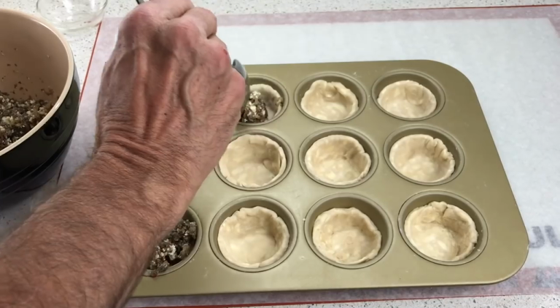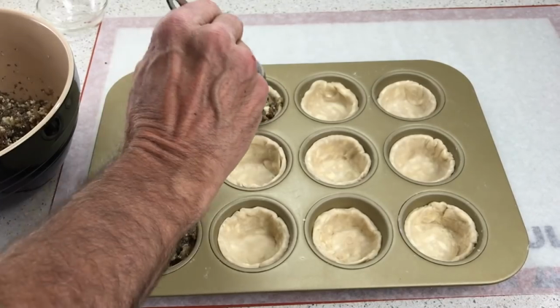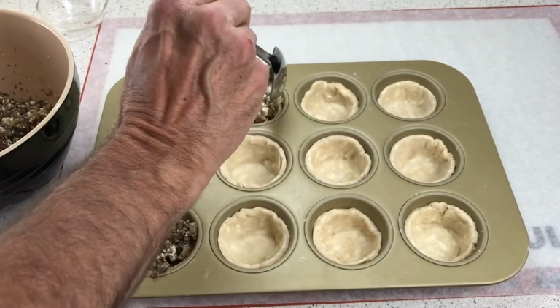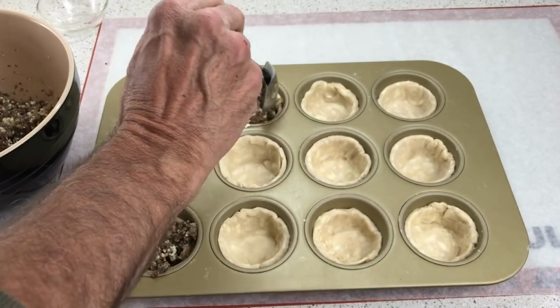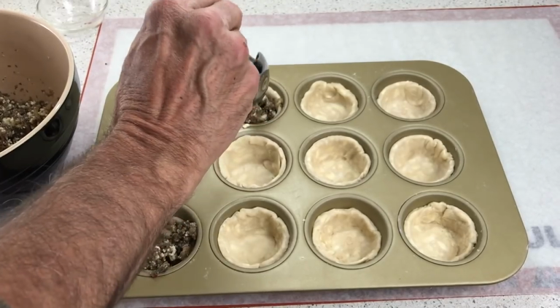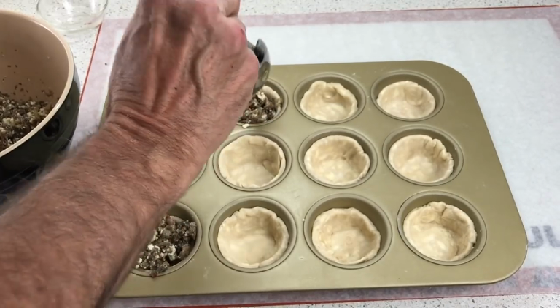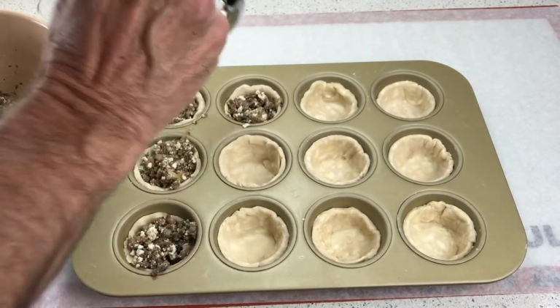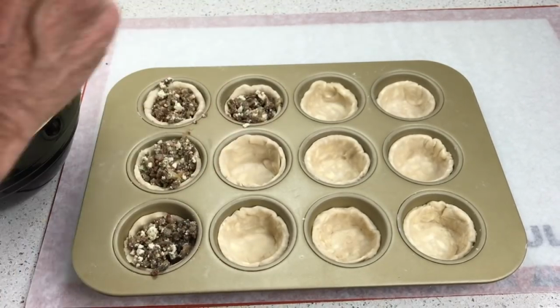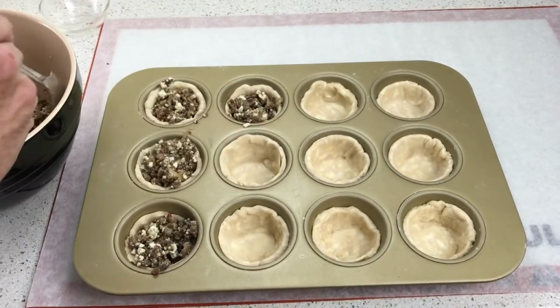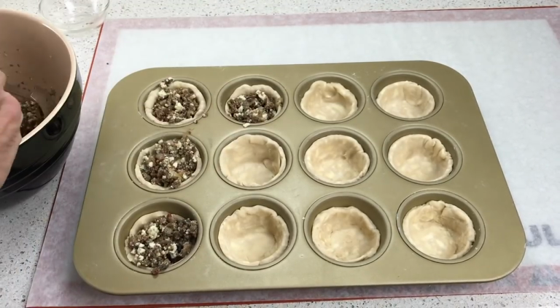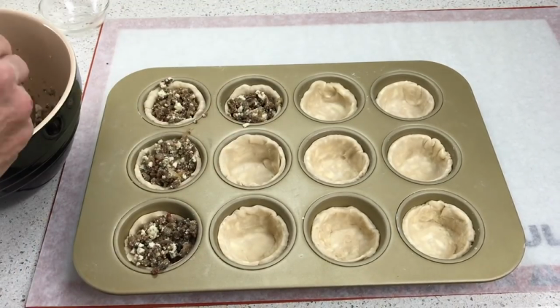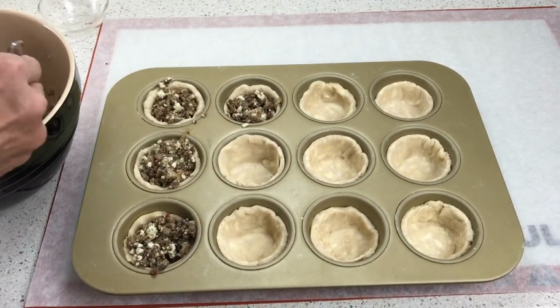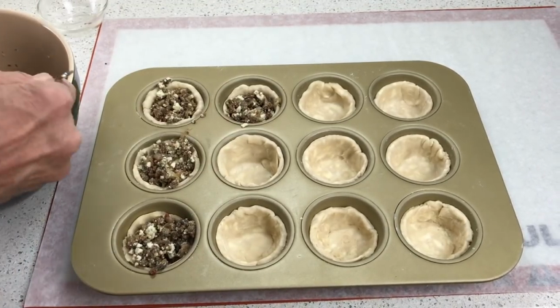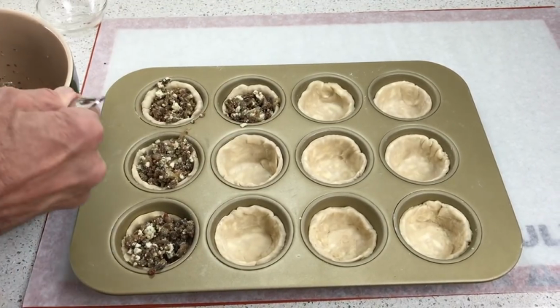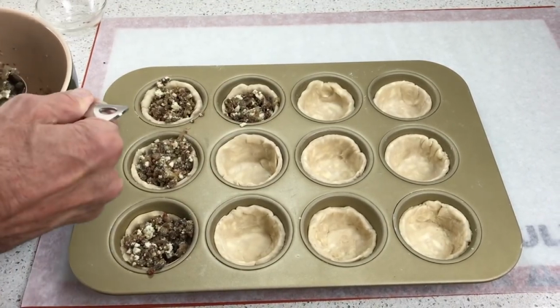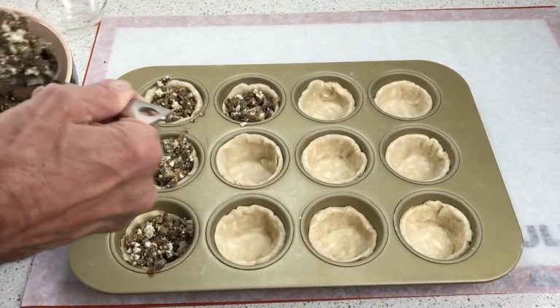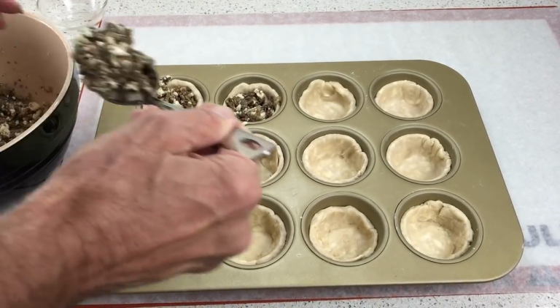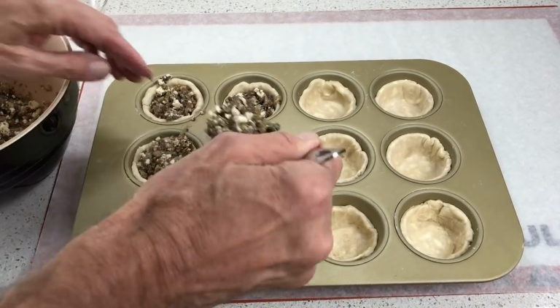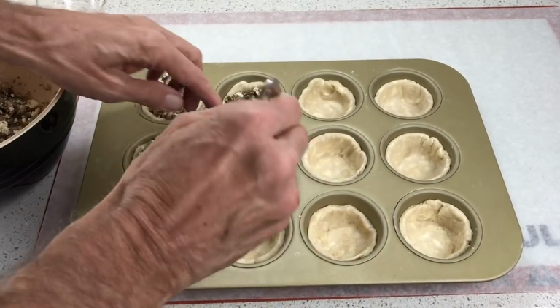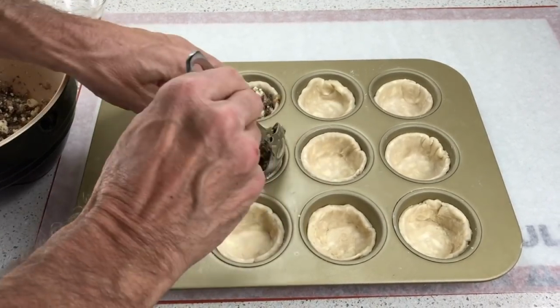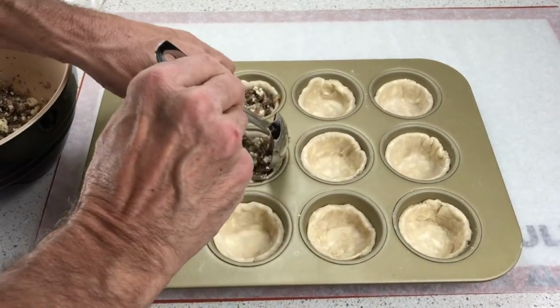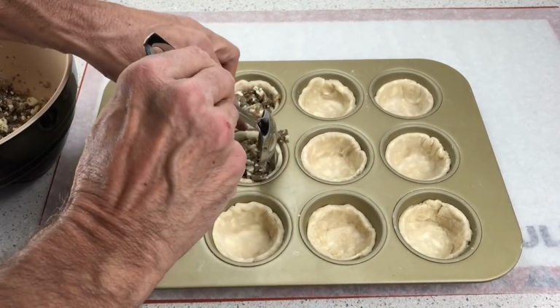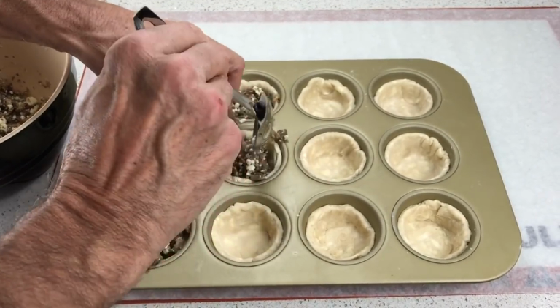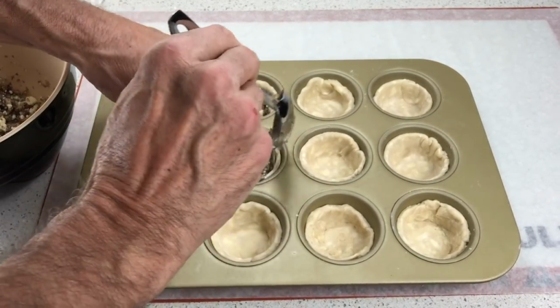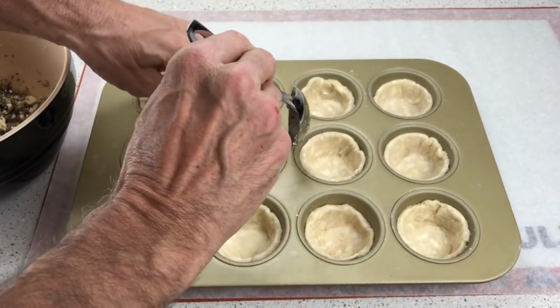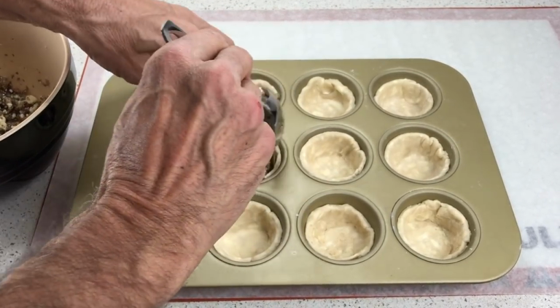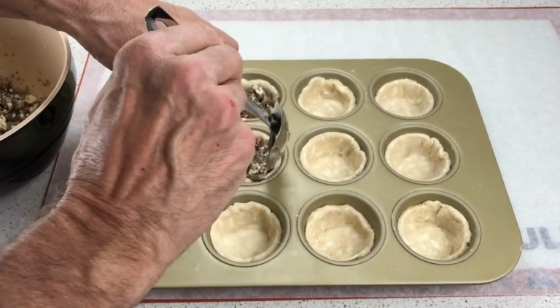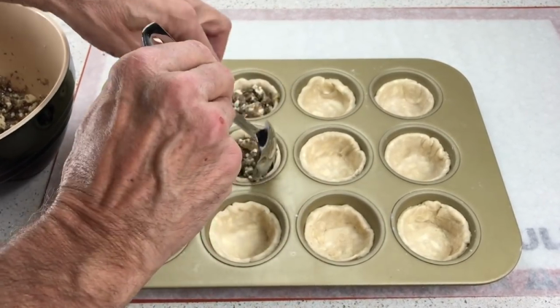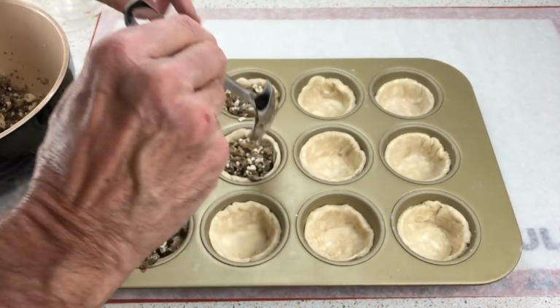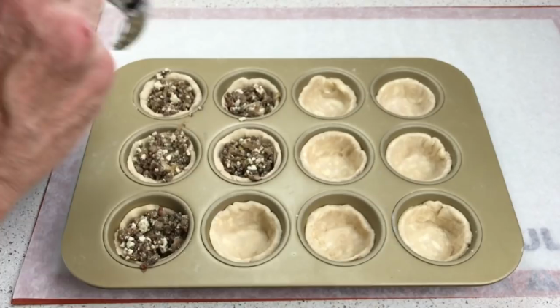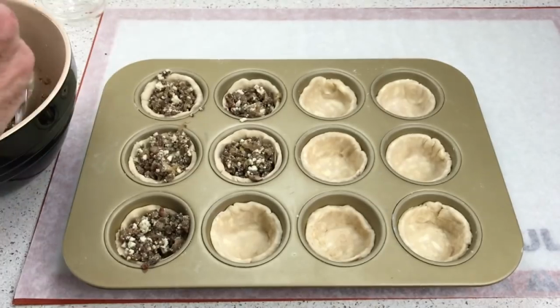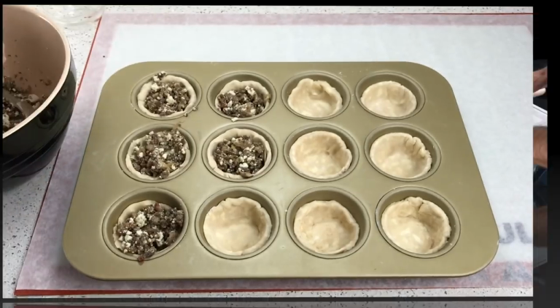And by the way, you'll find the transcript below if you want to refer back to the recipe. So let's get started.